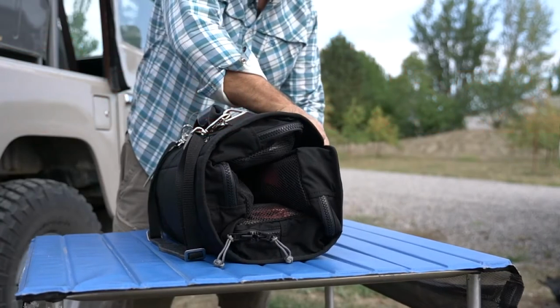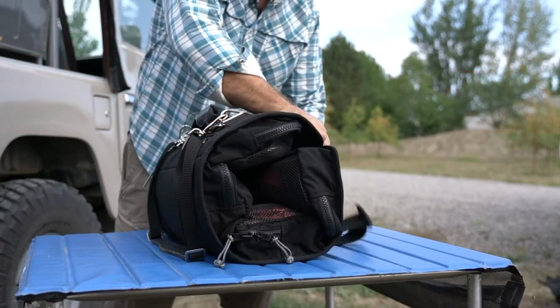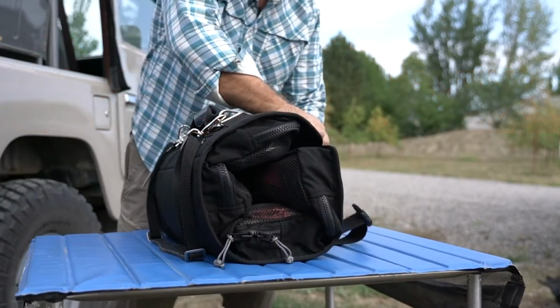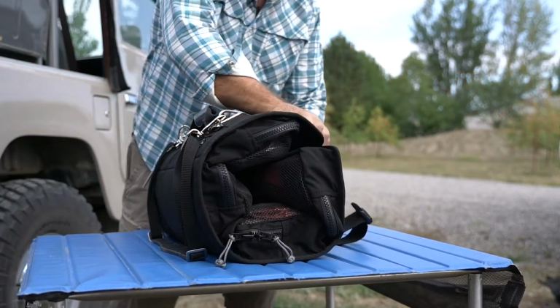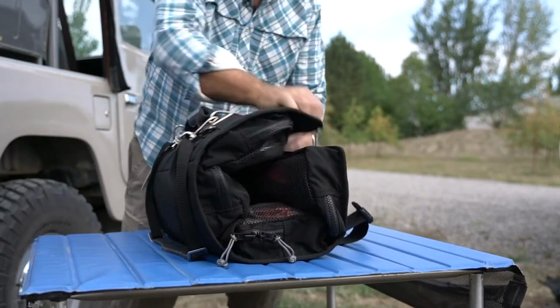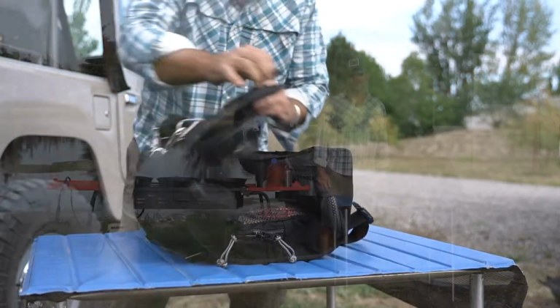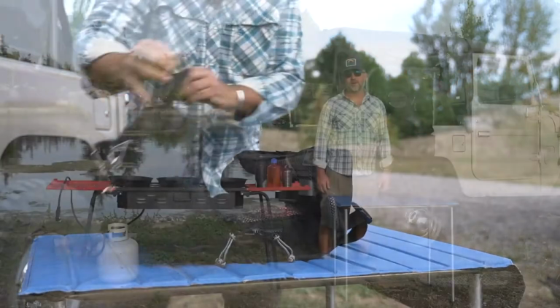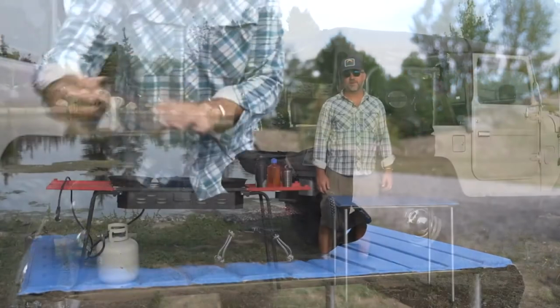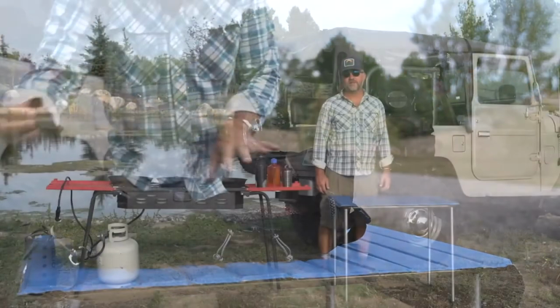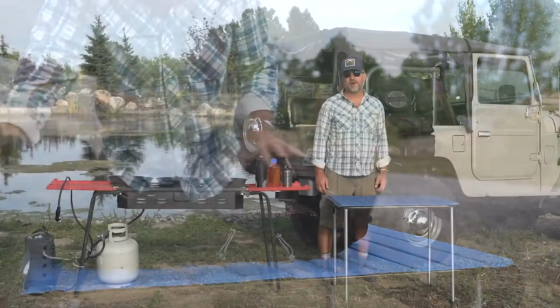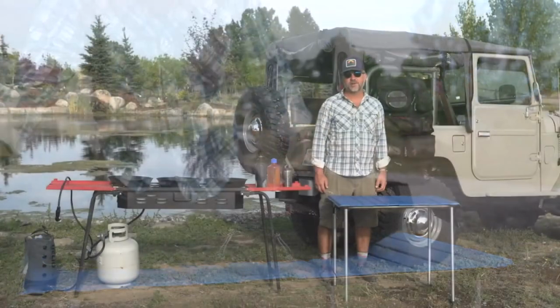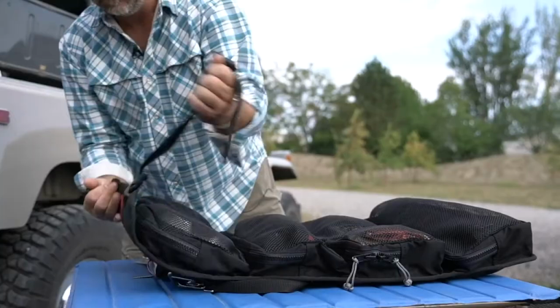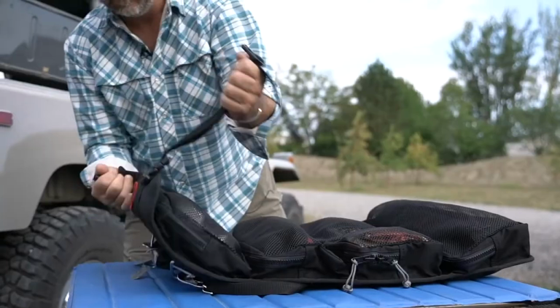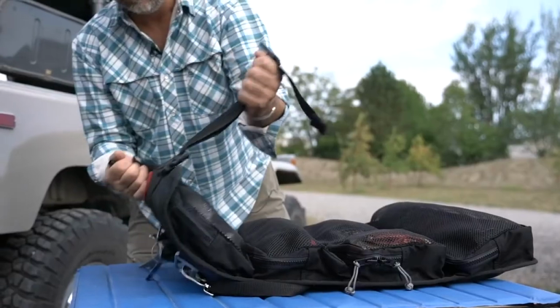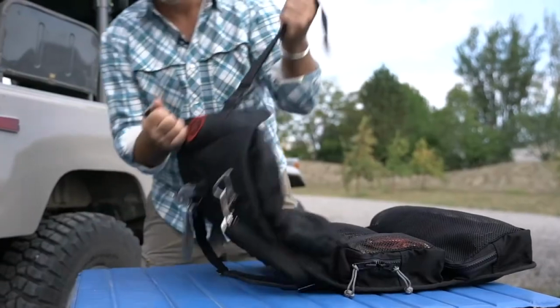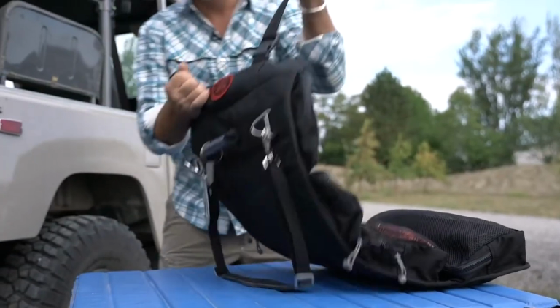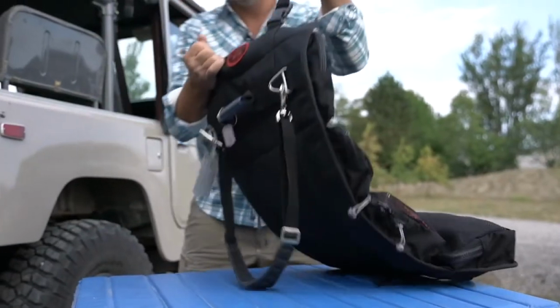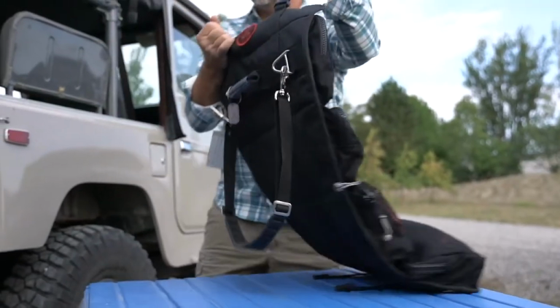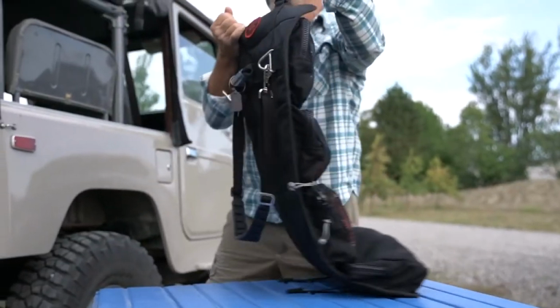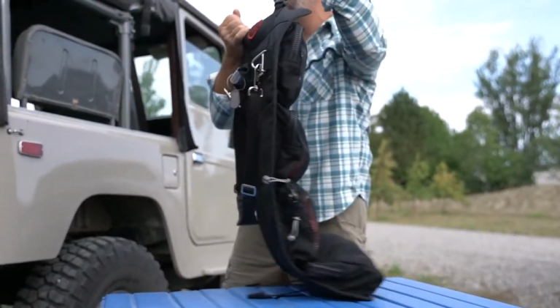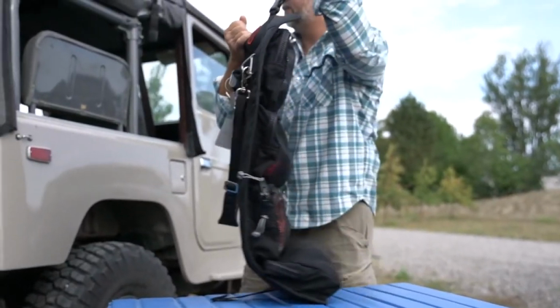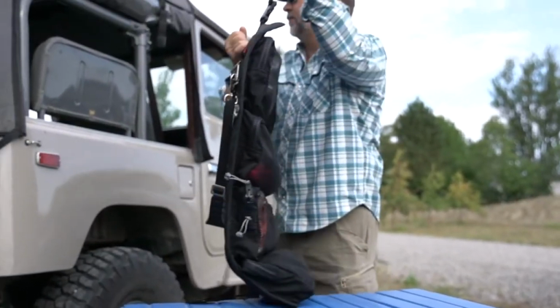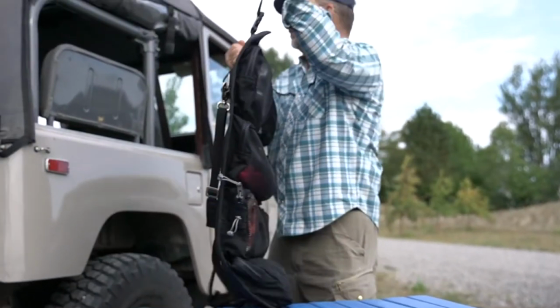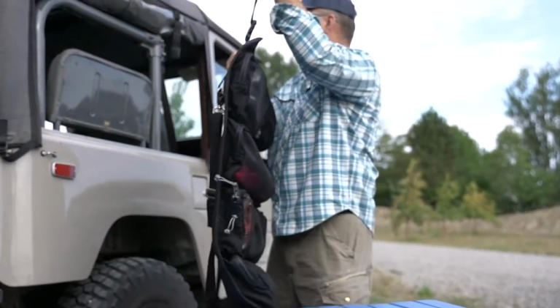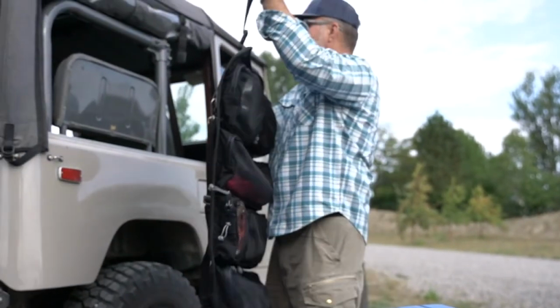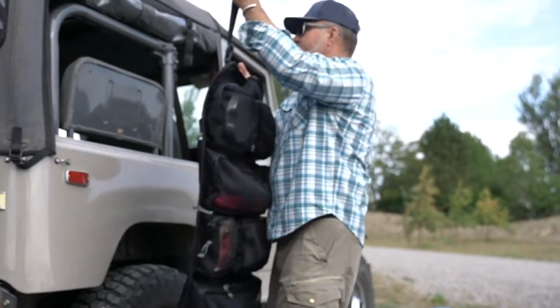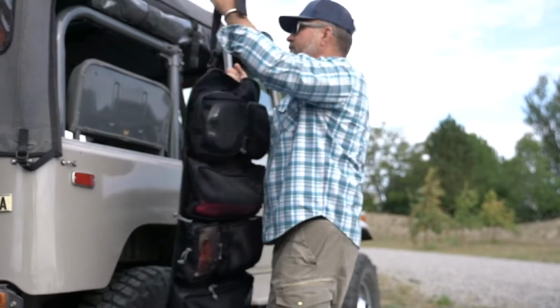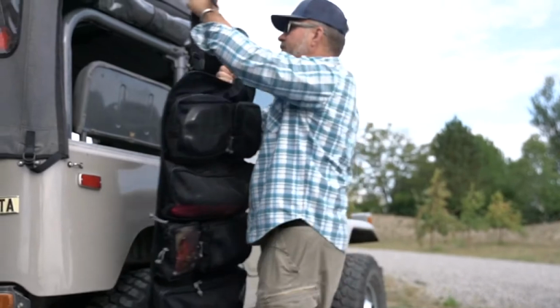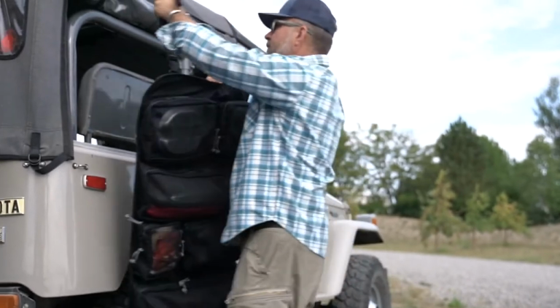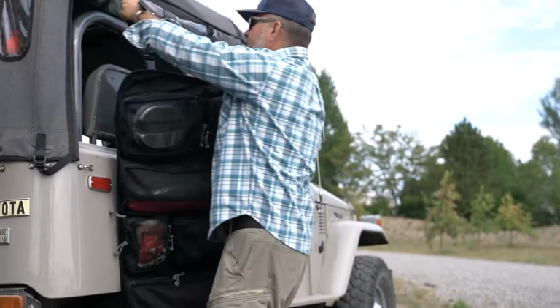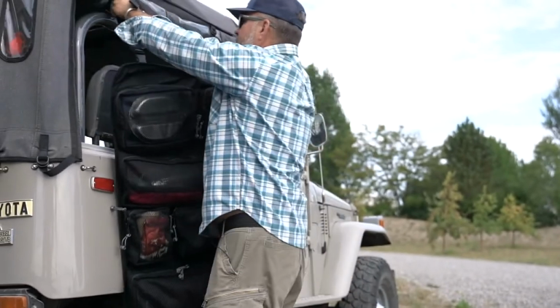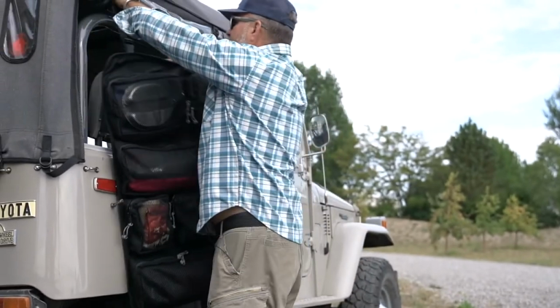I'm Jim Markle with Redox Manufacturing. We're here with the Big Bull Roll-Up, which we've currently set up as a gourmet kitchen.